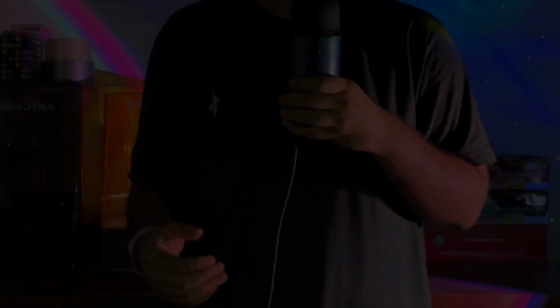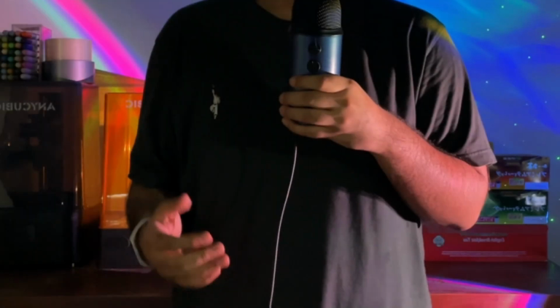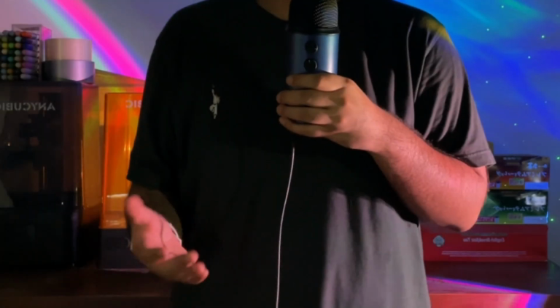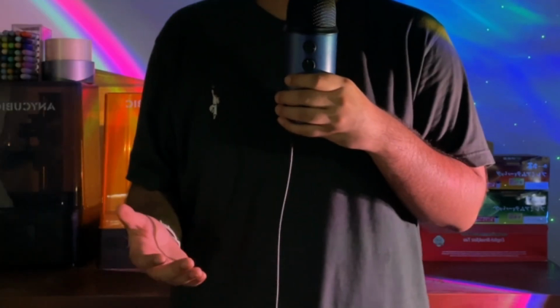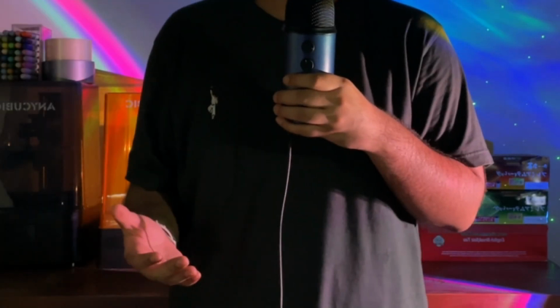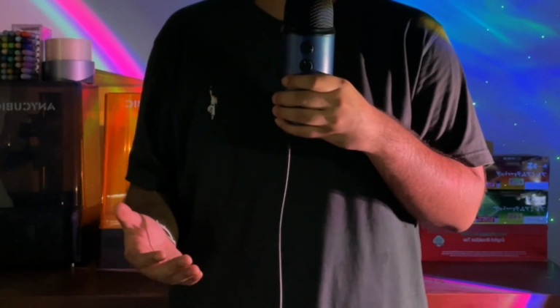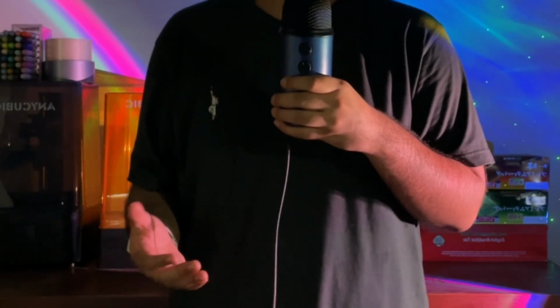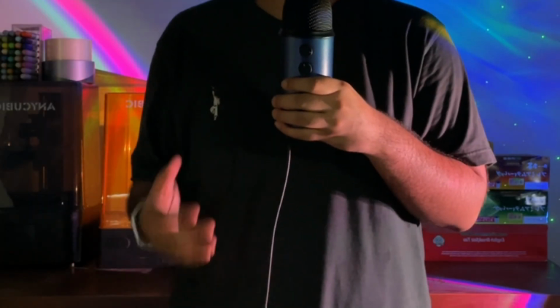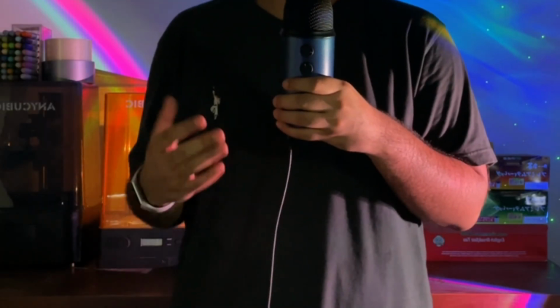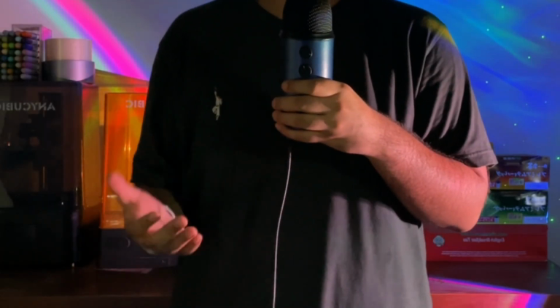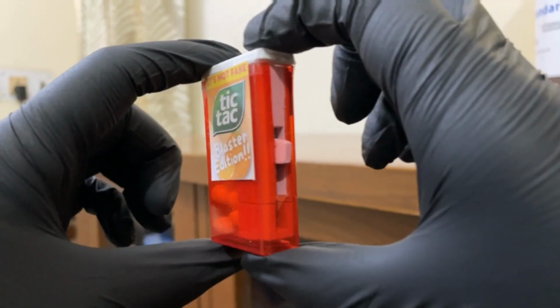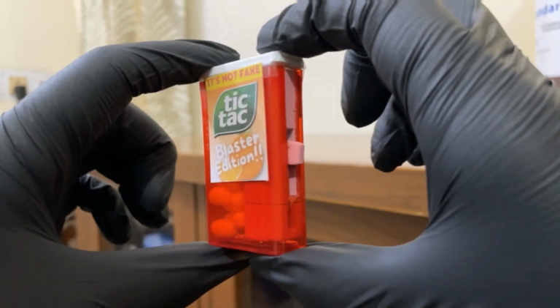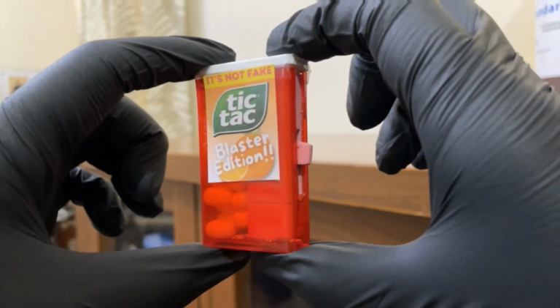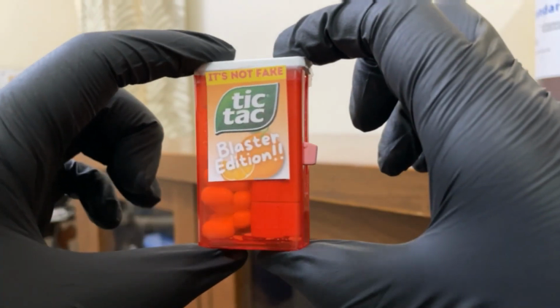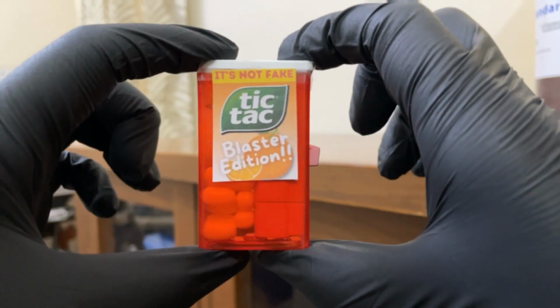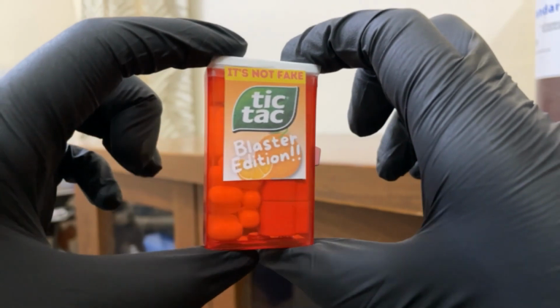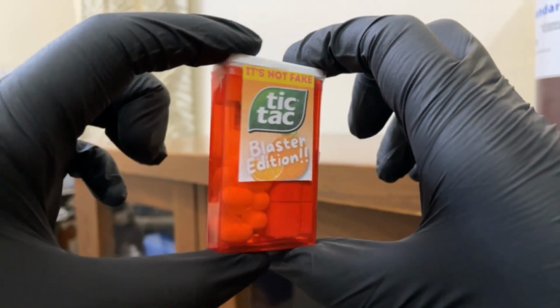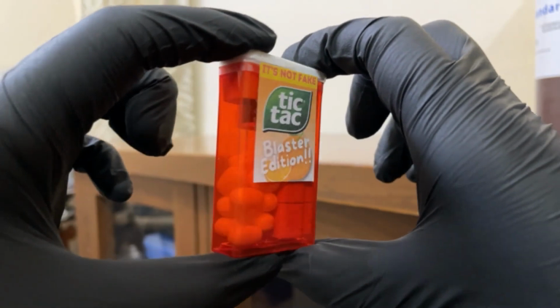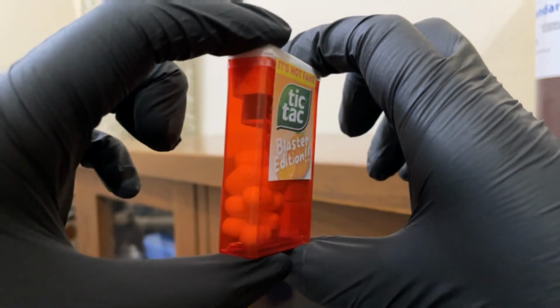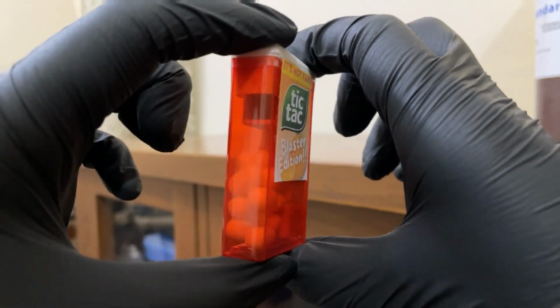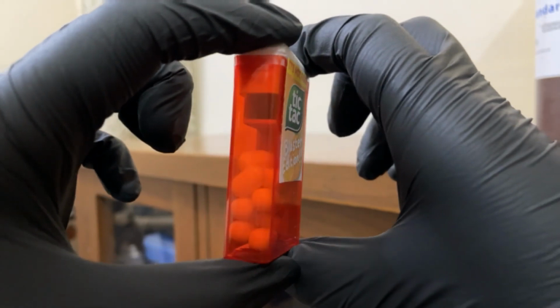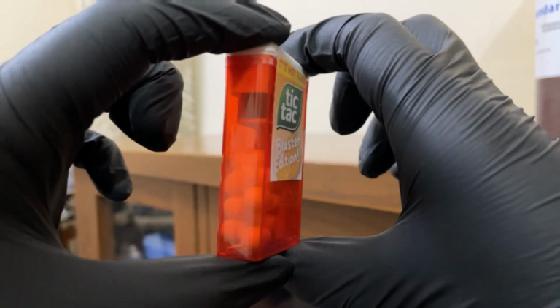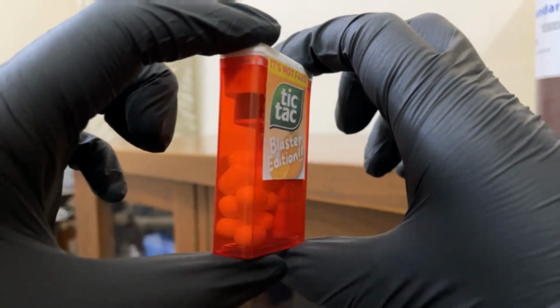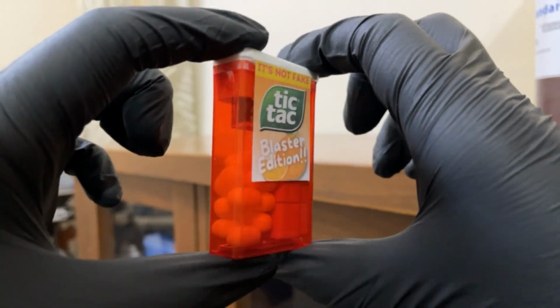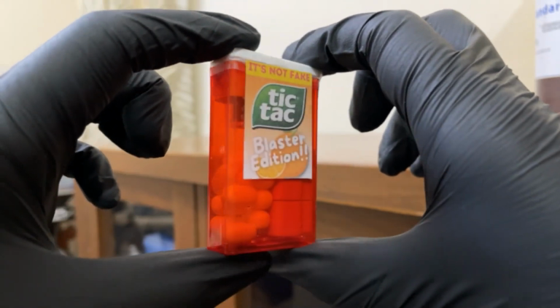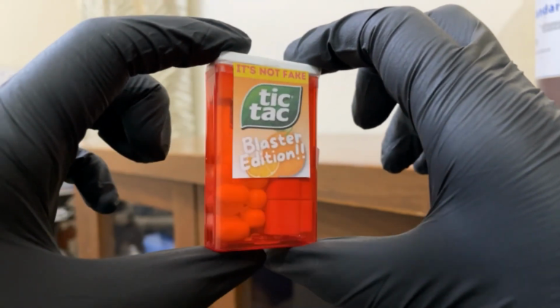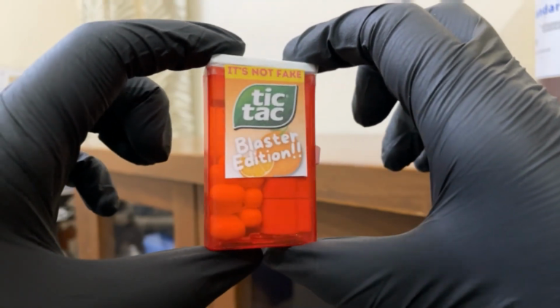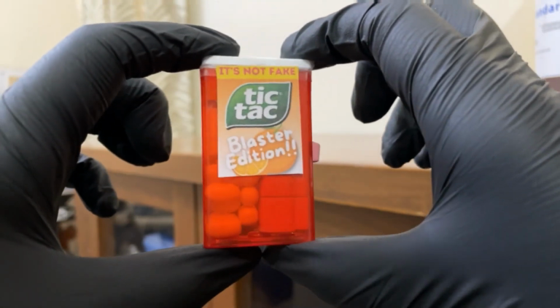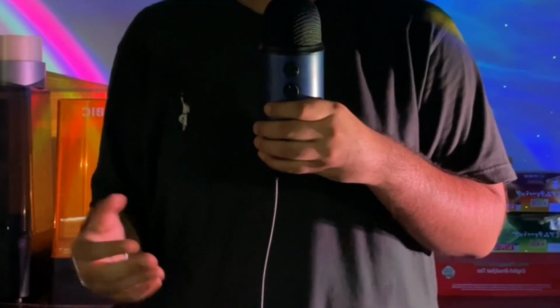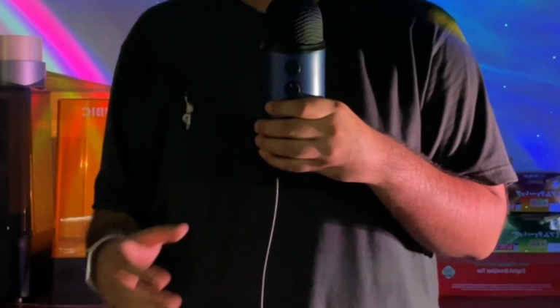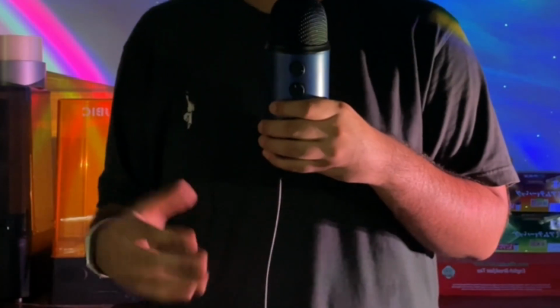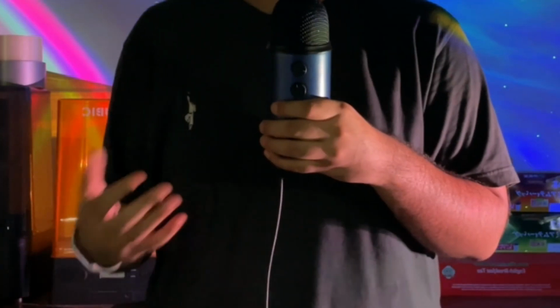Today we are going to be making a stealthy tic tac blaster that fits inside a tic tac box. Let's get started.